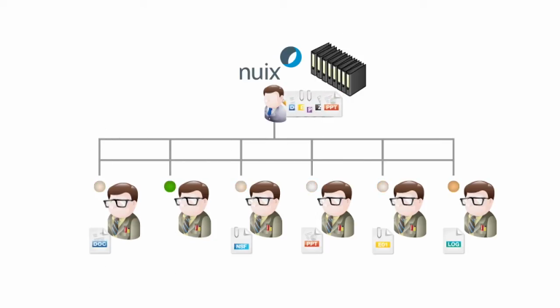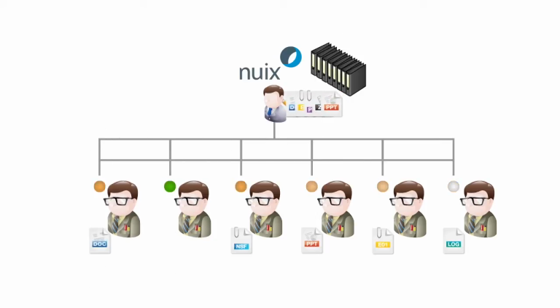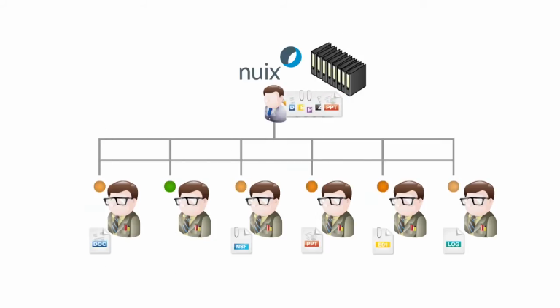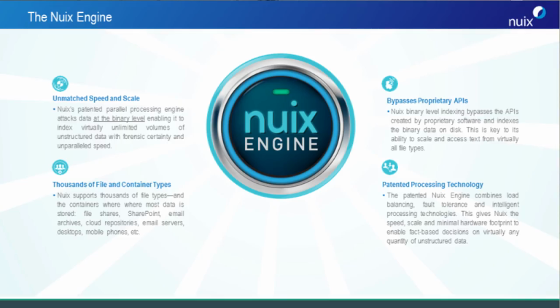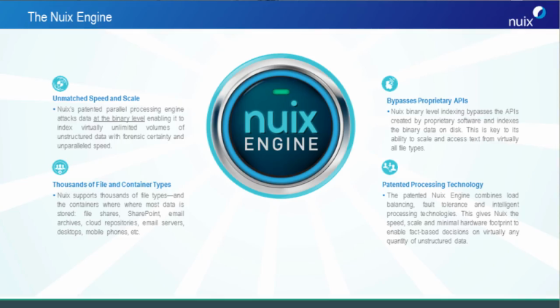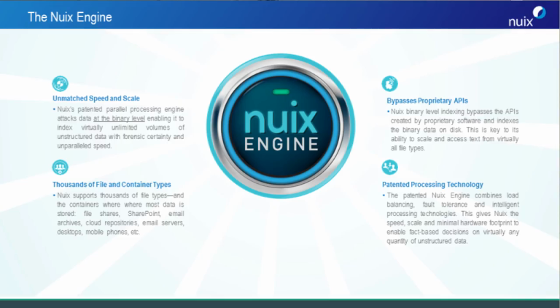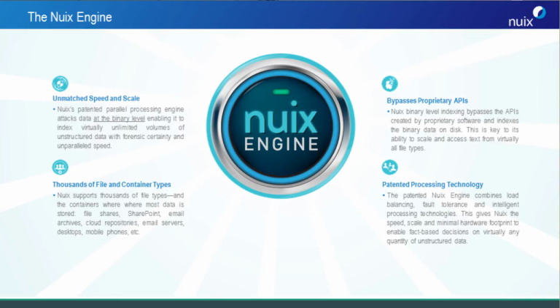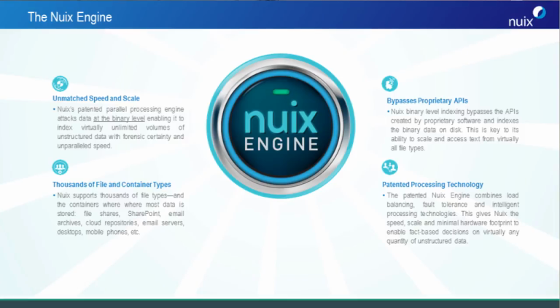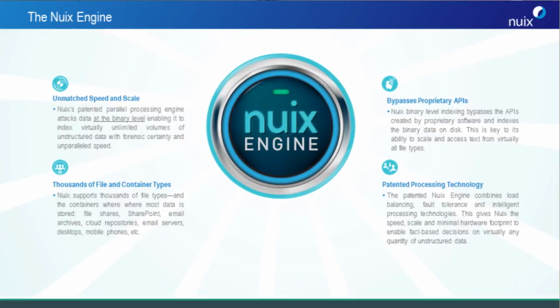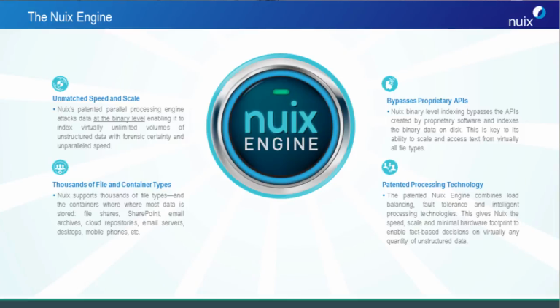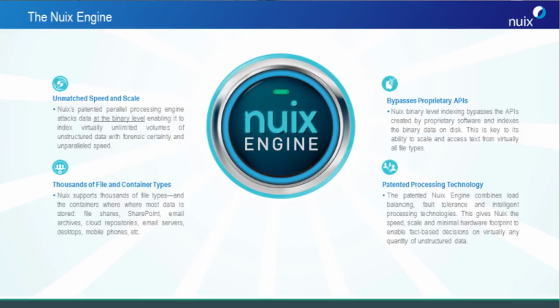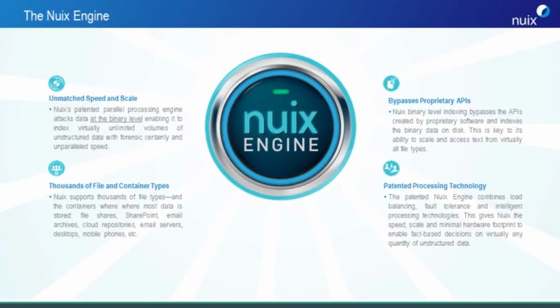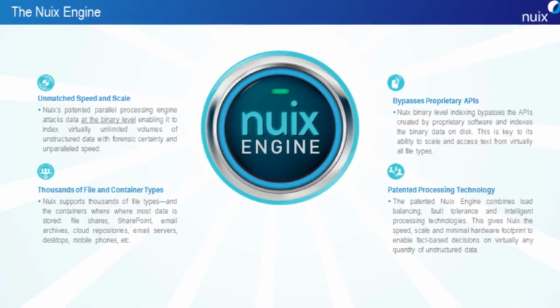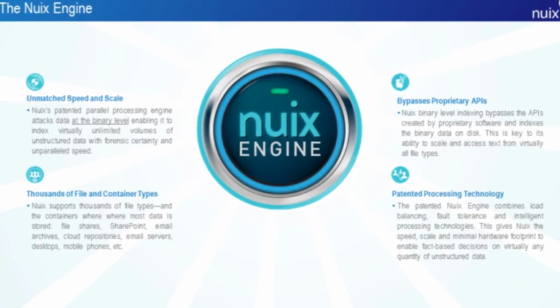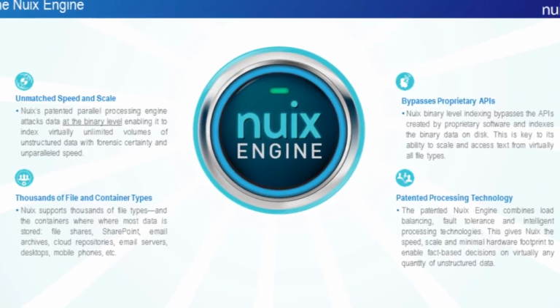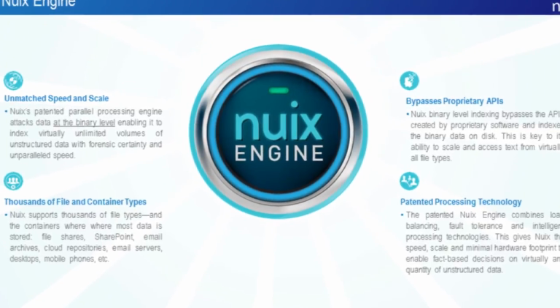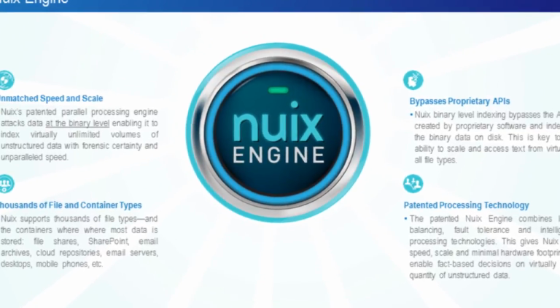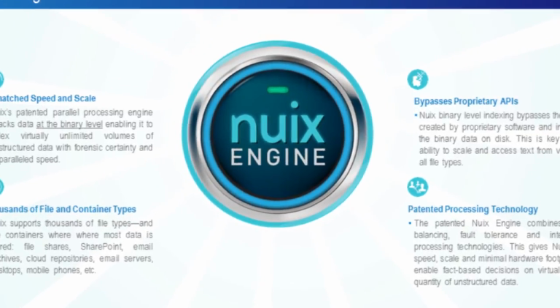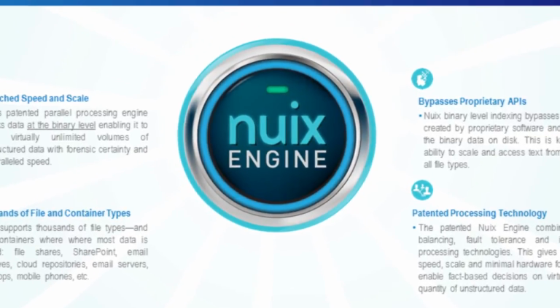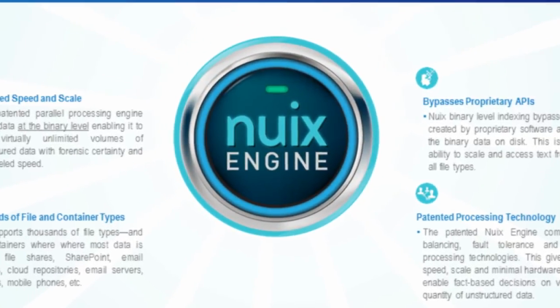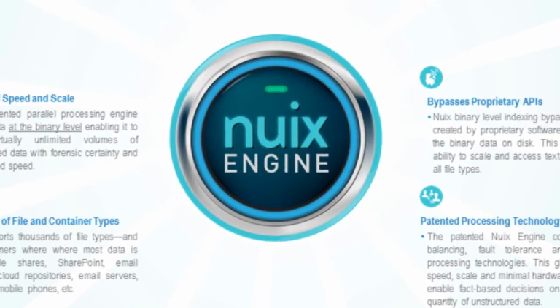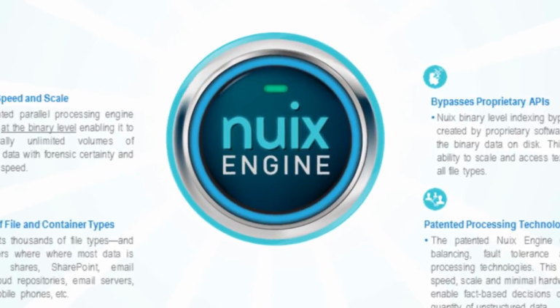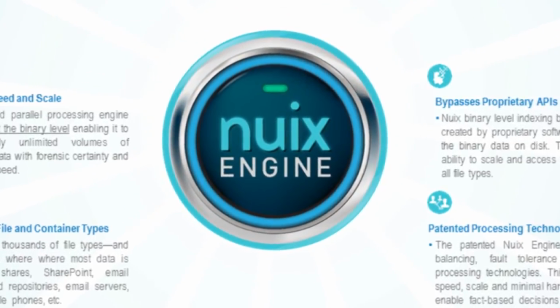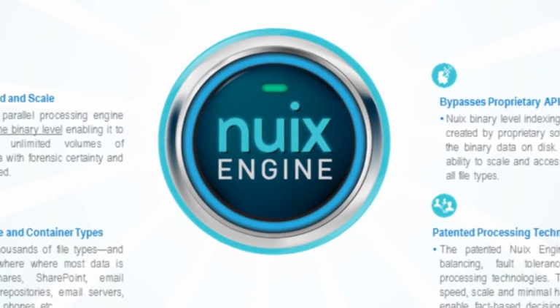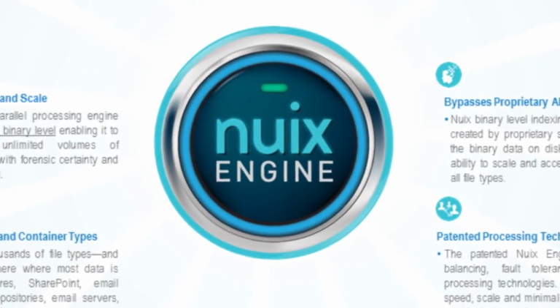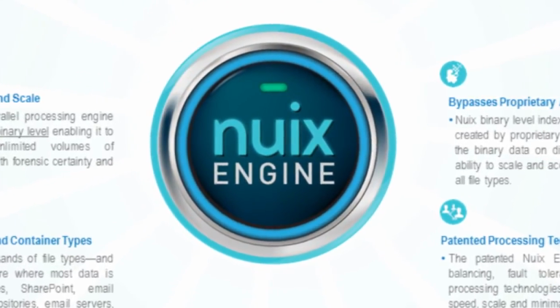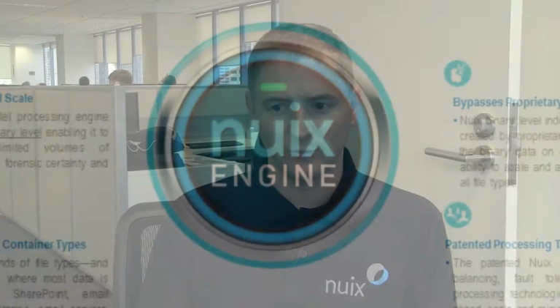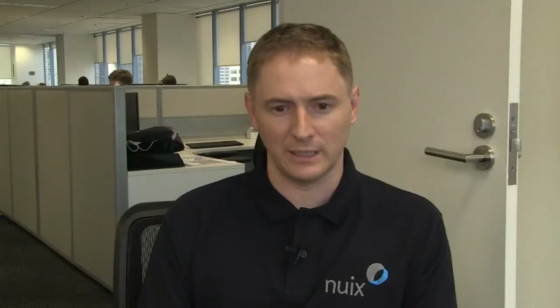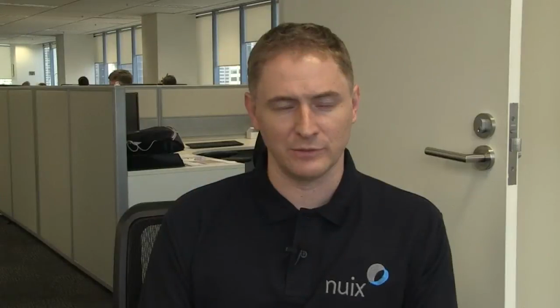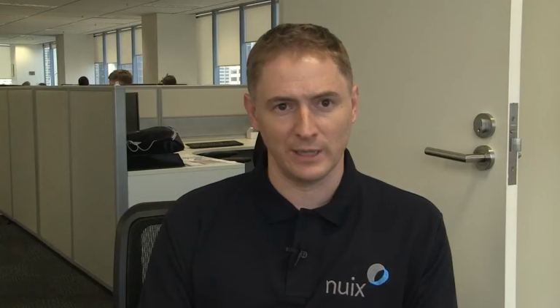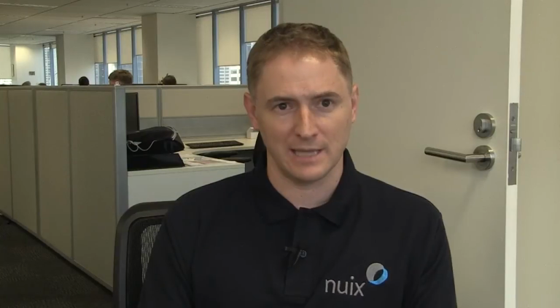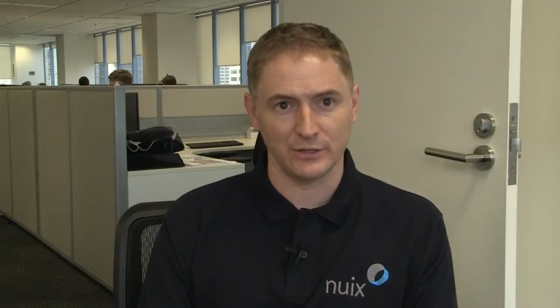Our developers have spent 15 years creating and refining the parallel processing technology, and we patent it. This is what gives NUX the edge.